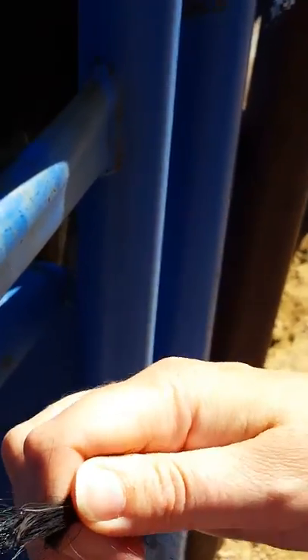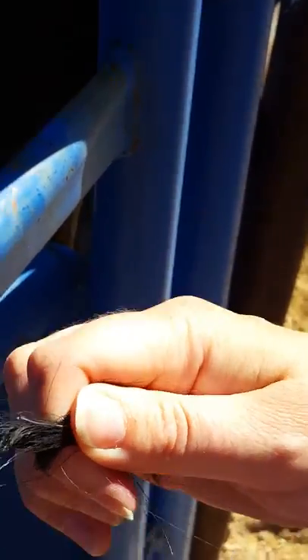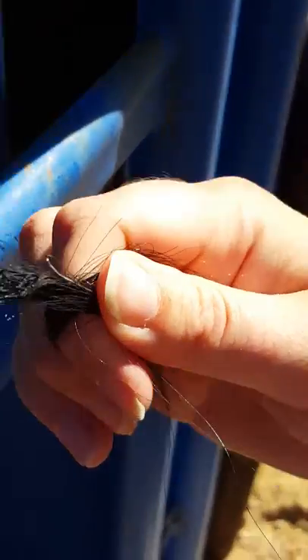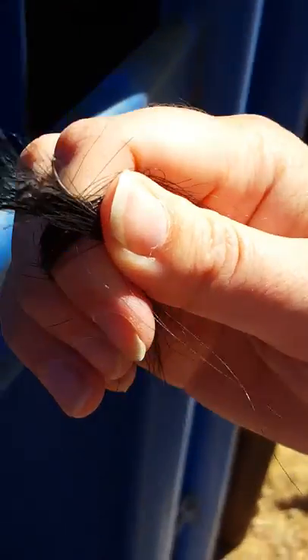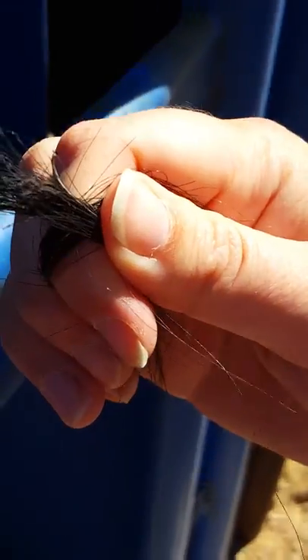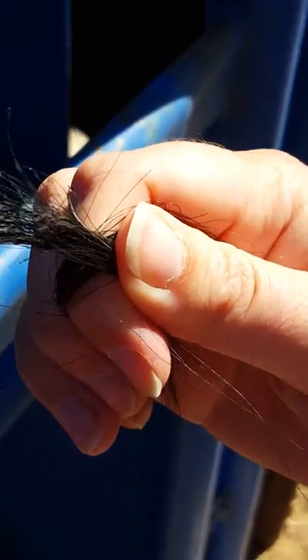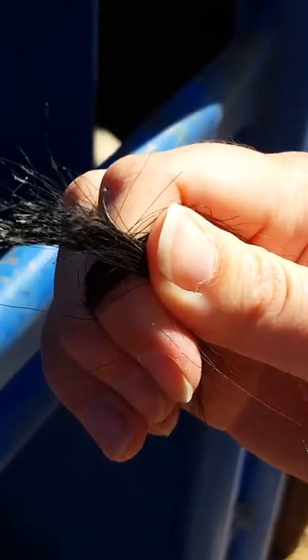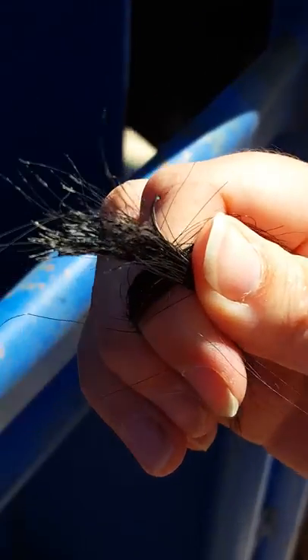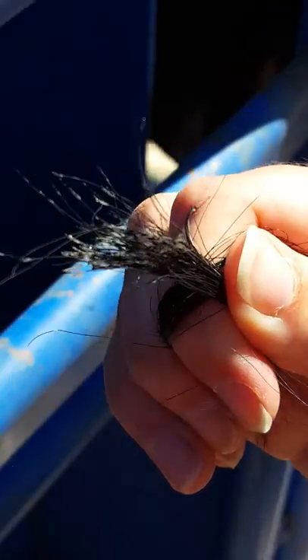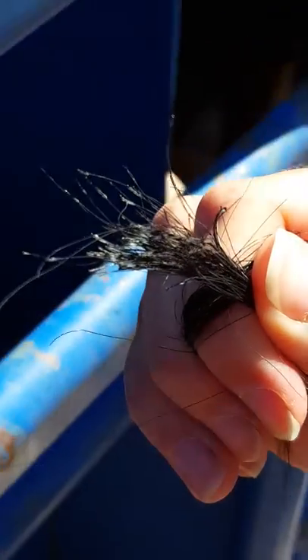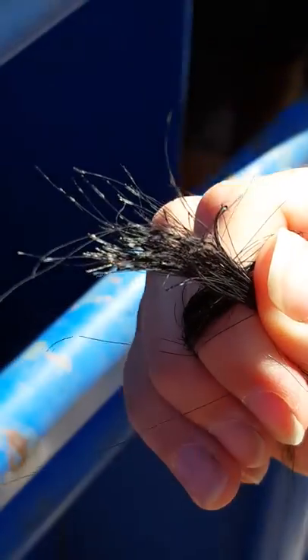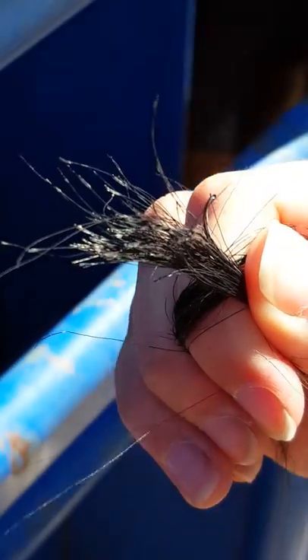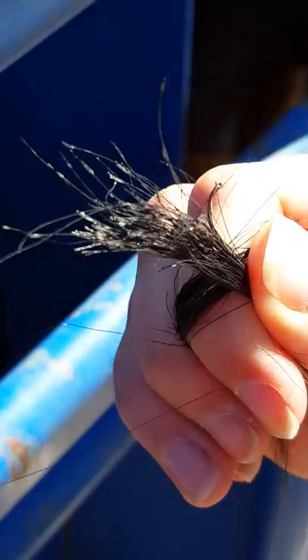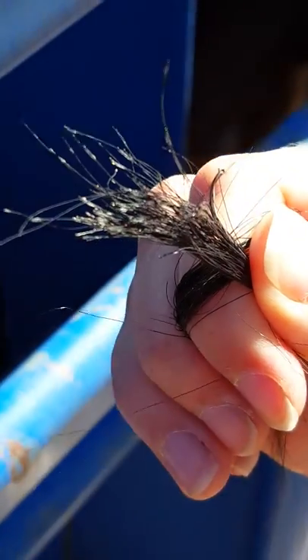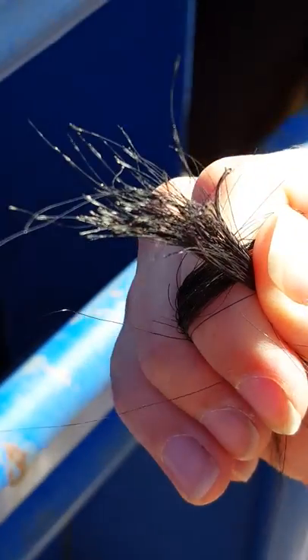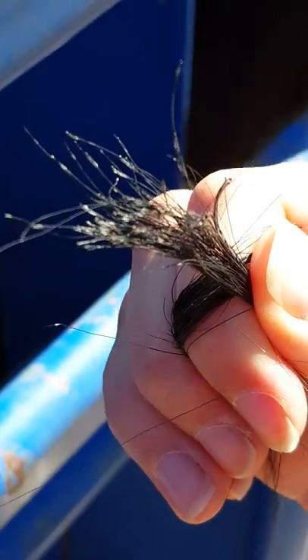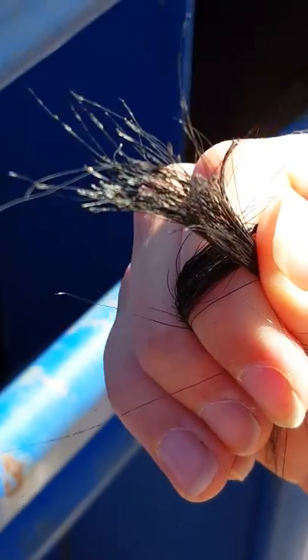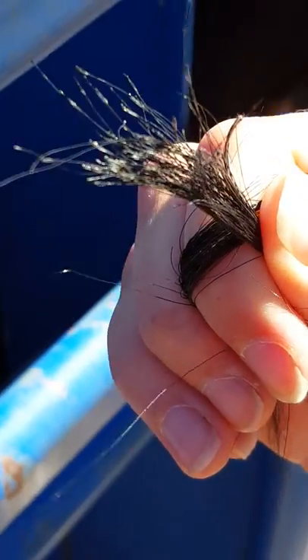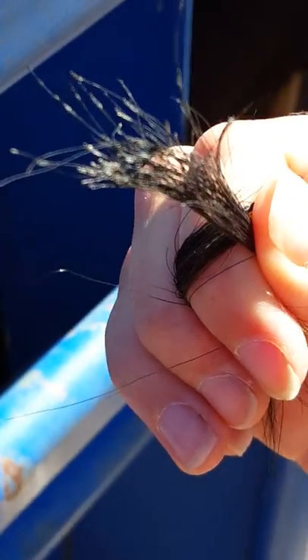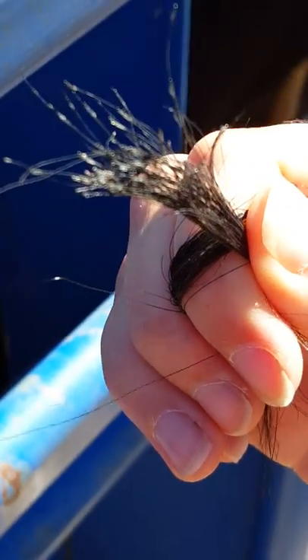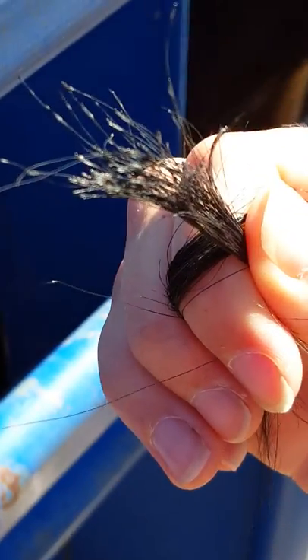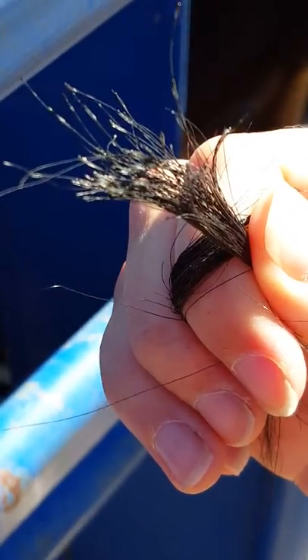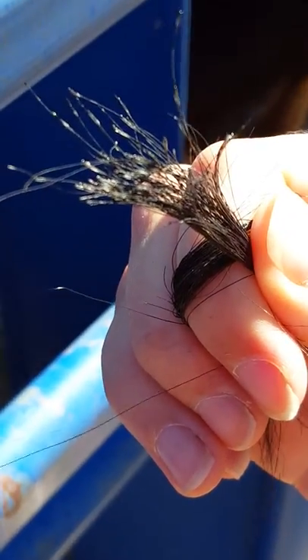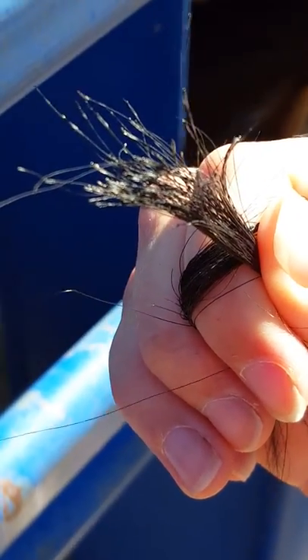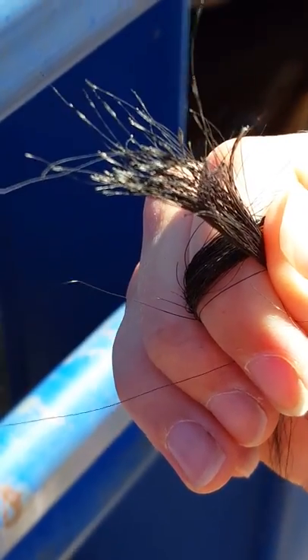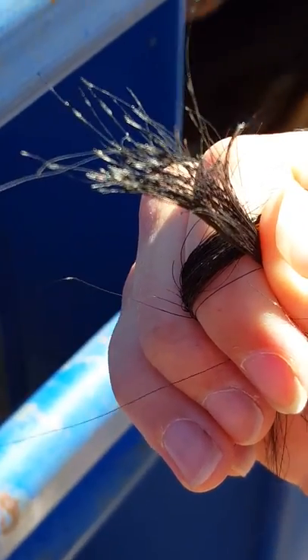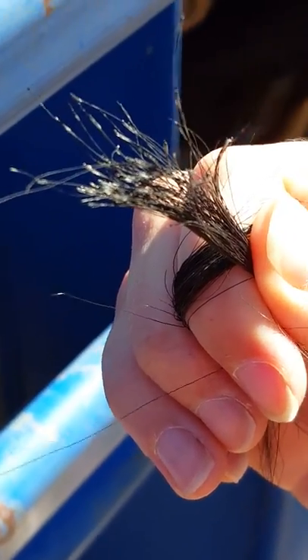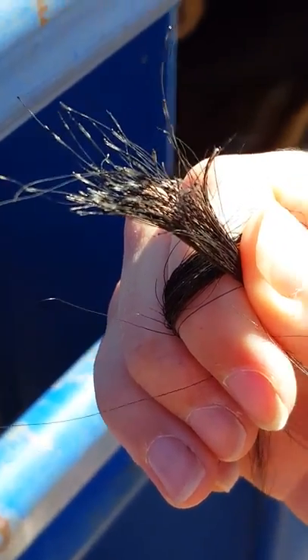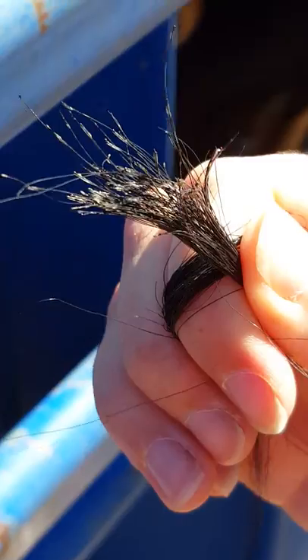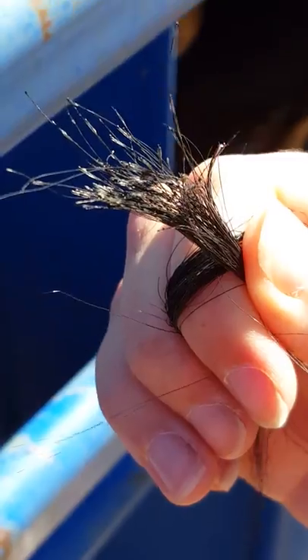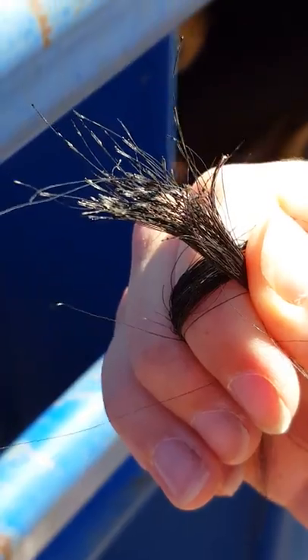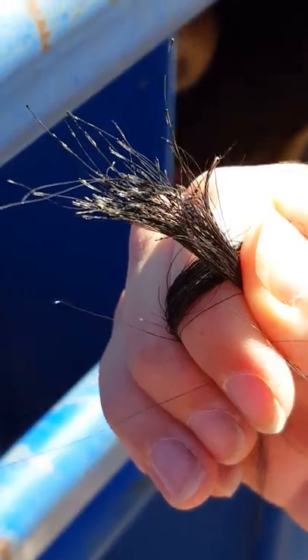As you can see, there's root bulbs attached — it's the little hooks at the end of the tail hair. You want to put it on the card.